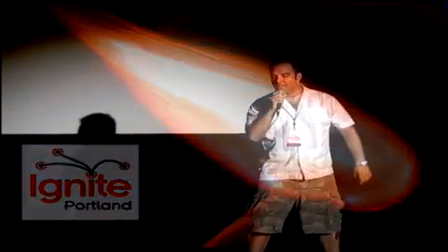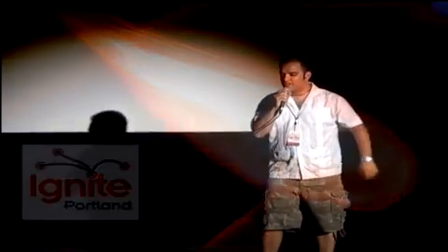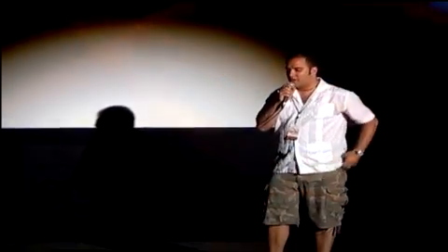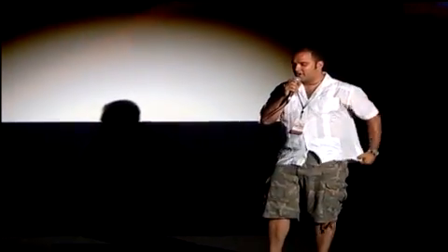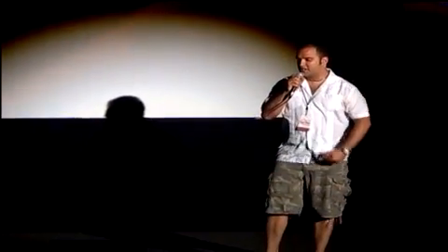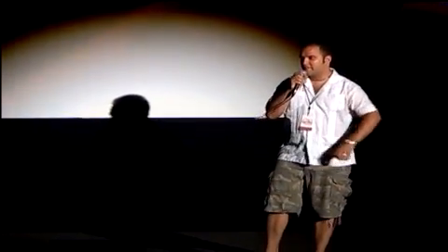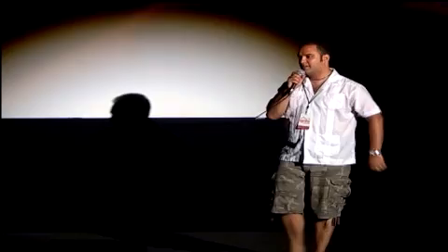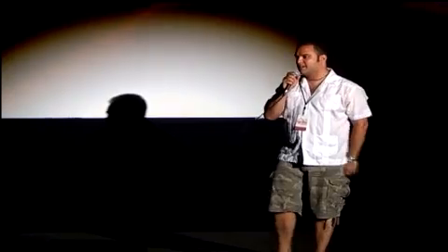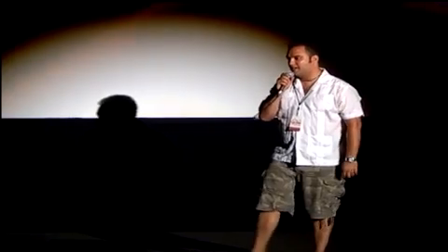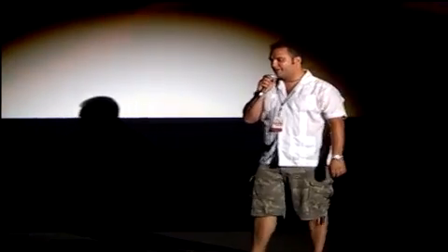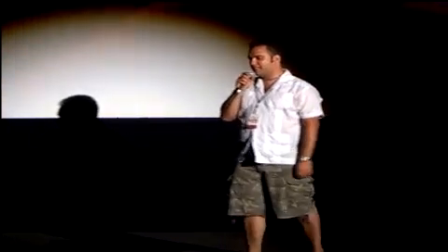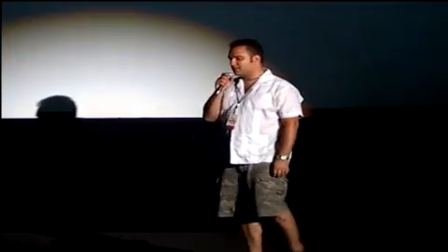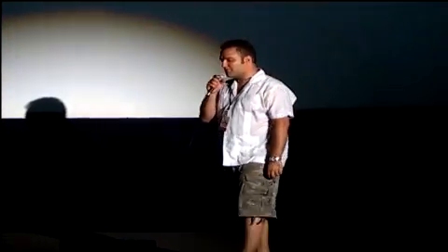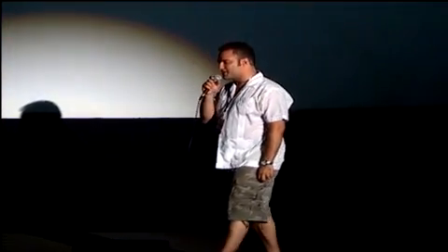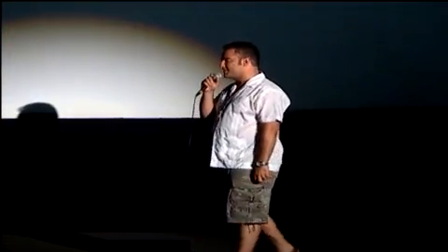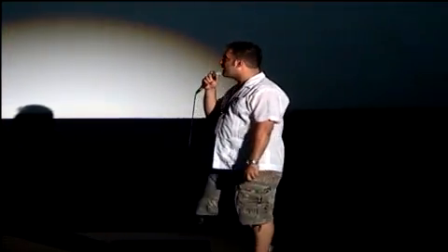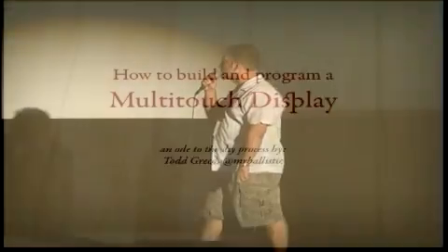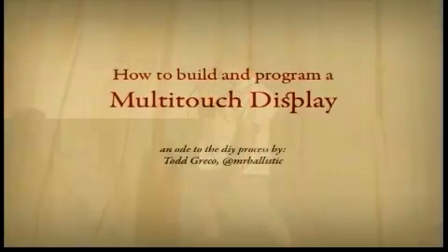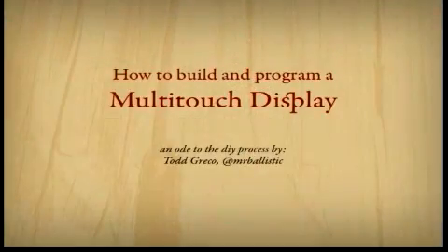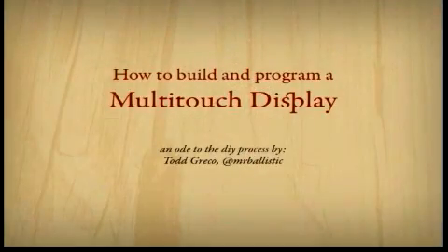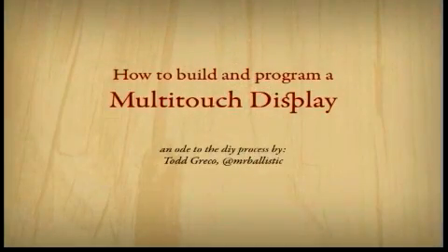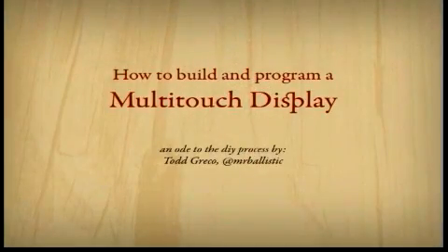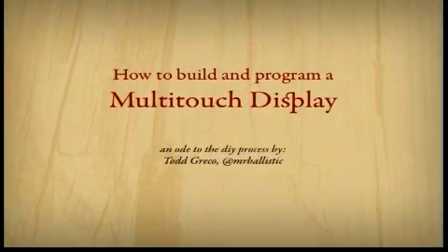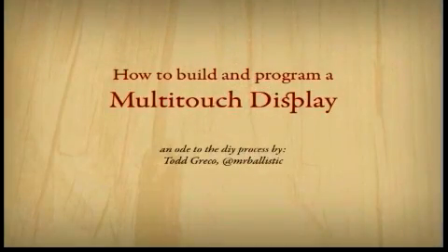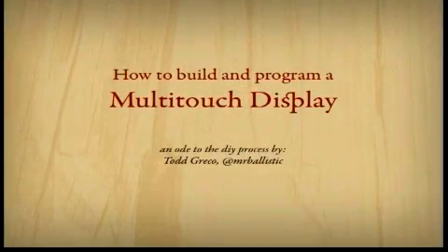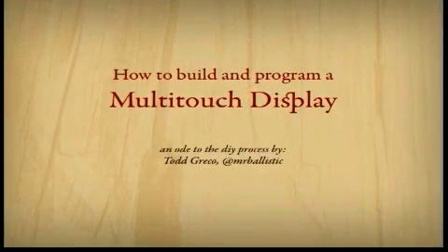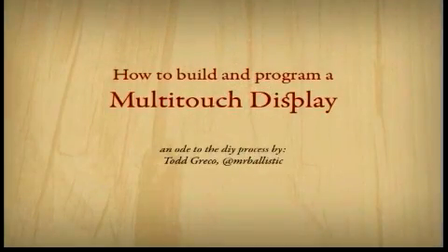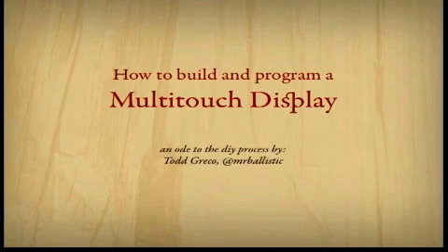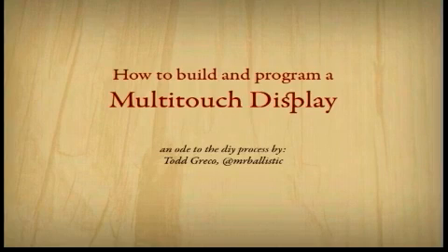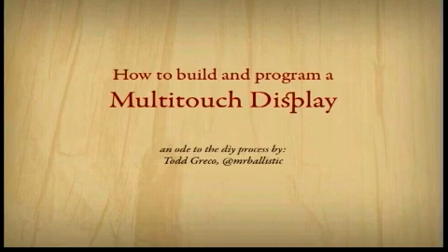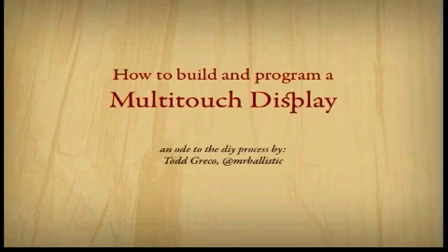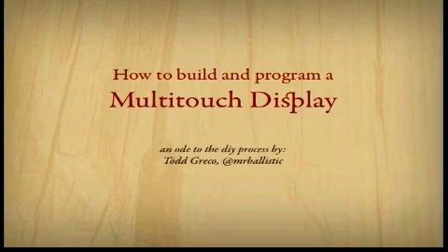I'm here to talk about a funny little project that I worked on with my friends and I'm passionate about, and it's called a multi-touch display.